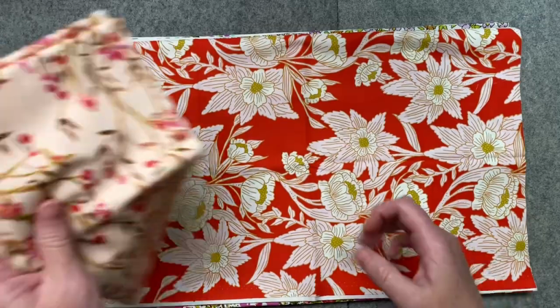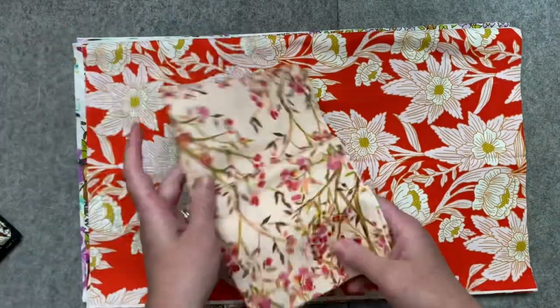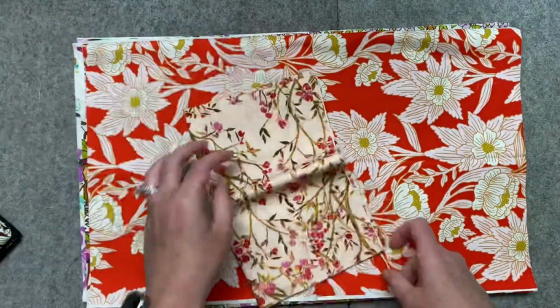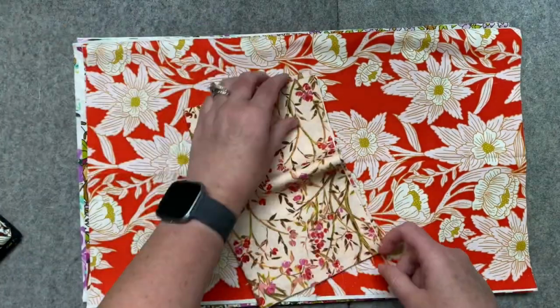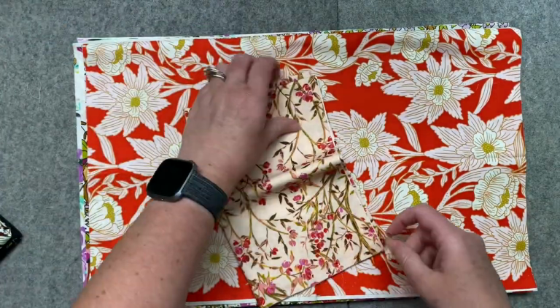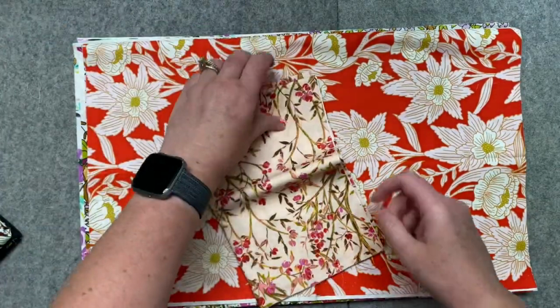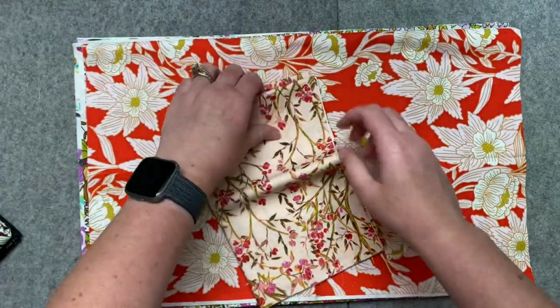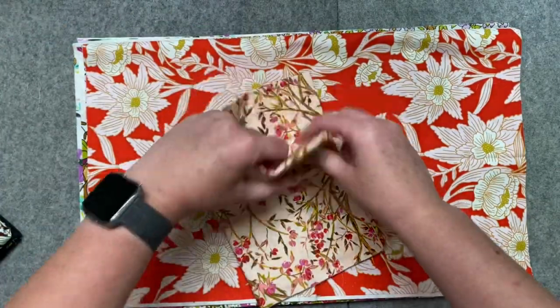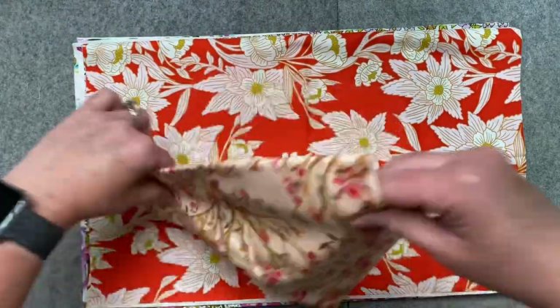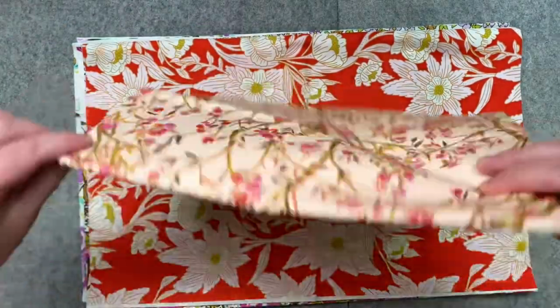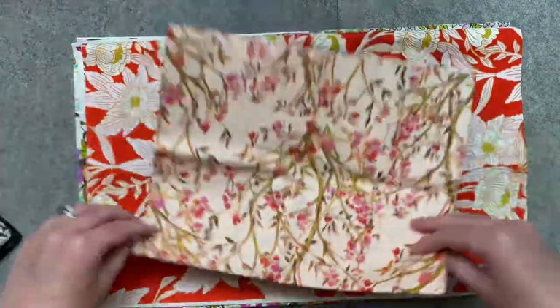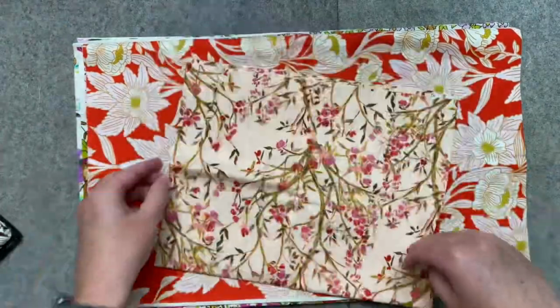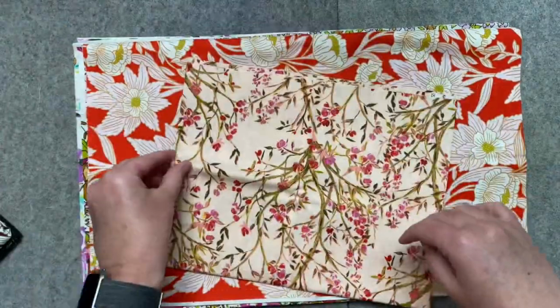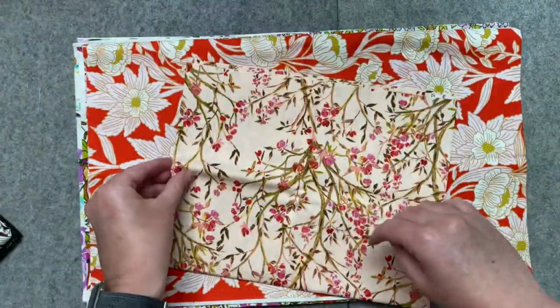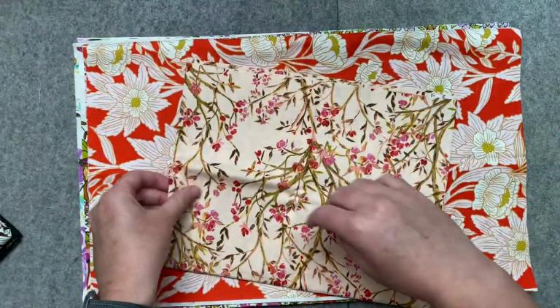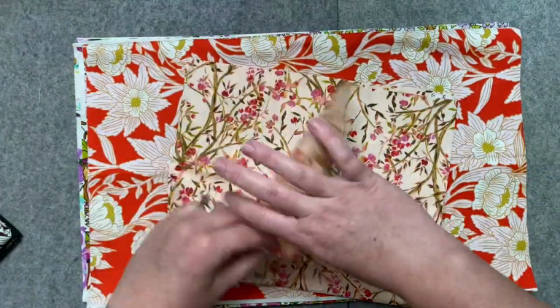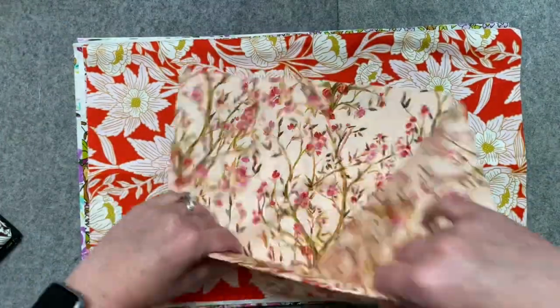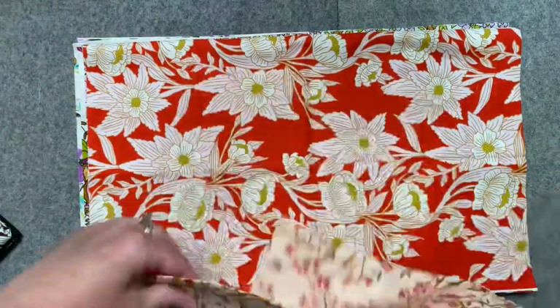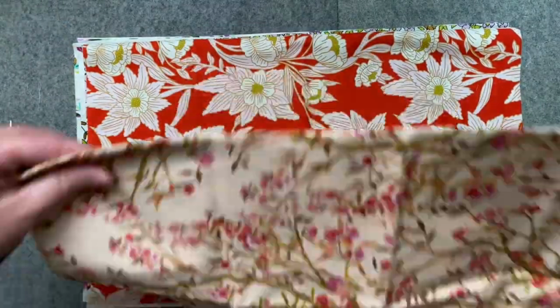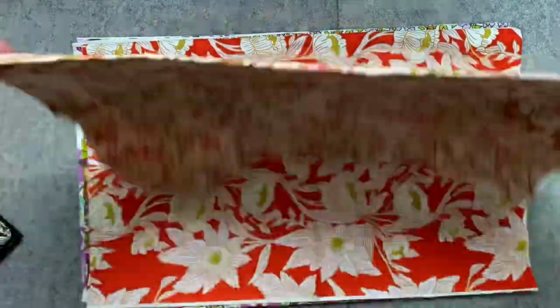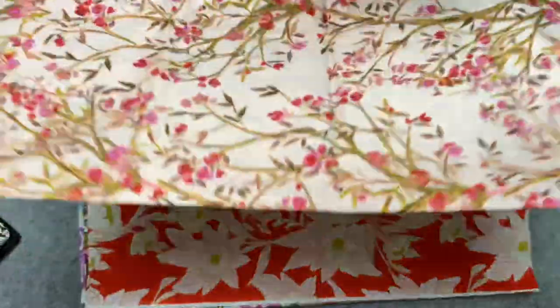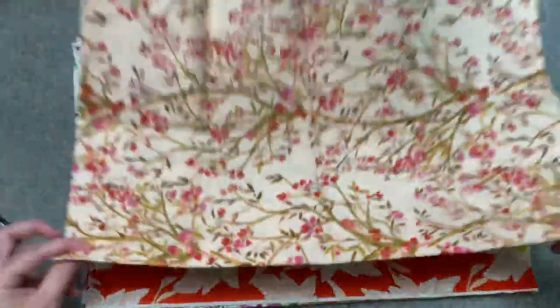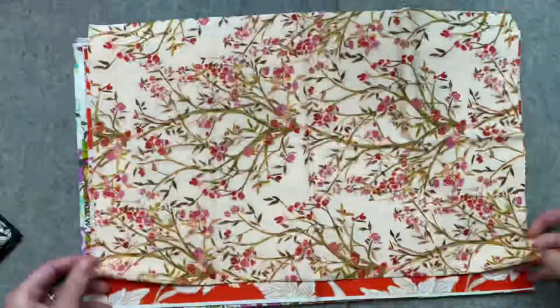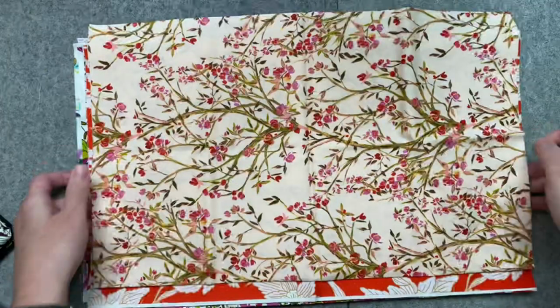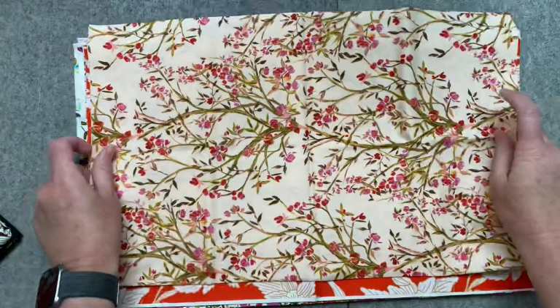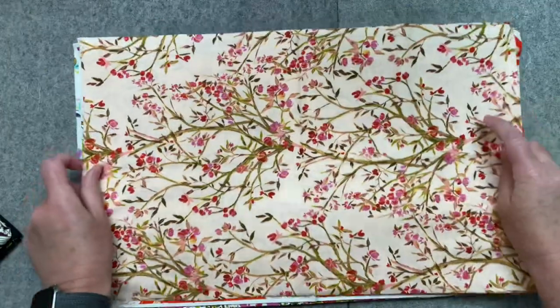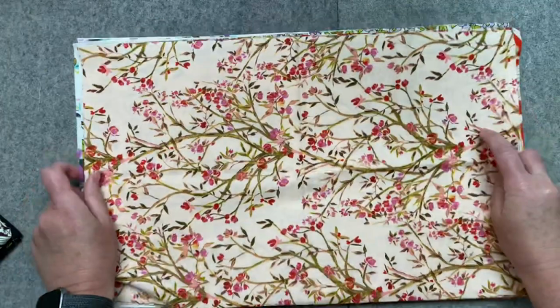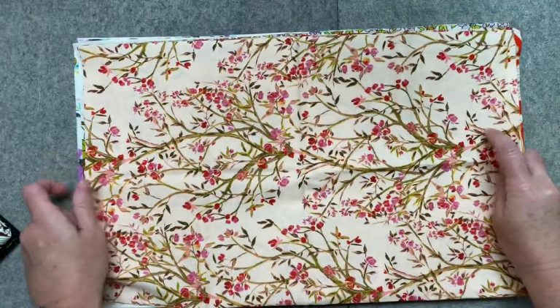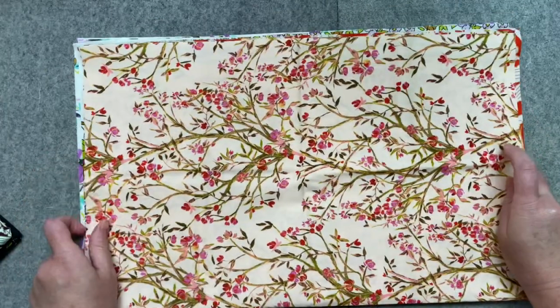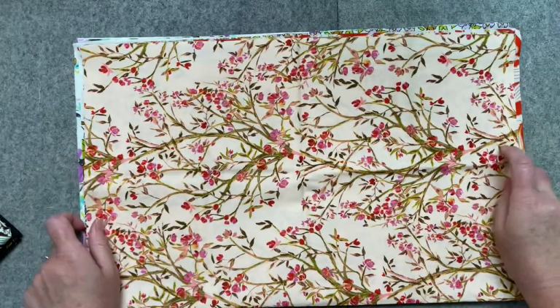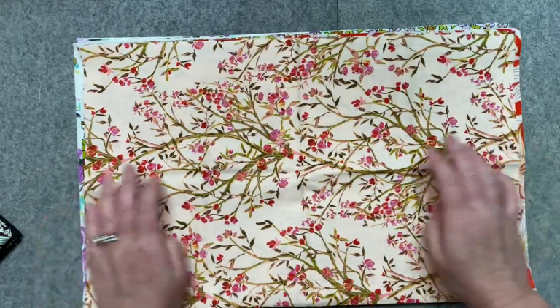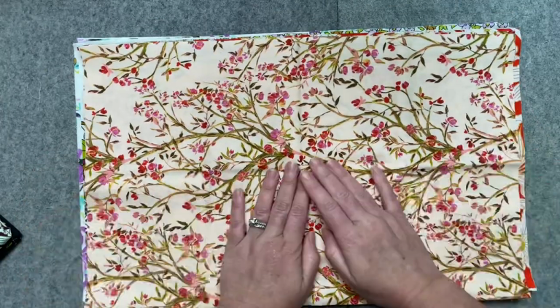This one is my absolute favorite out of the whole collection. This one is called Central Park. Isn't that pretty?